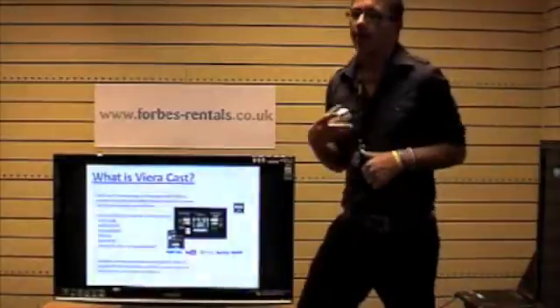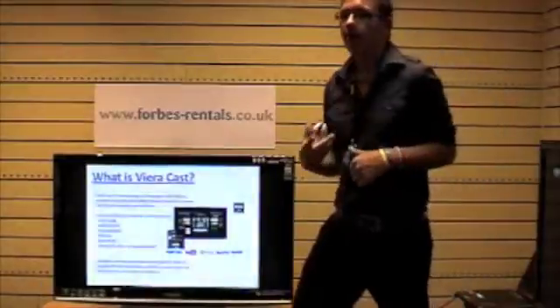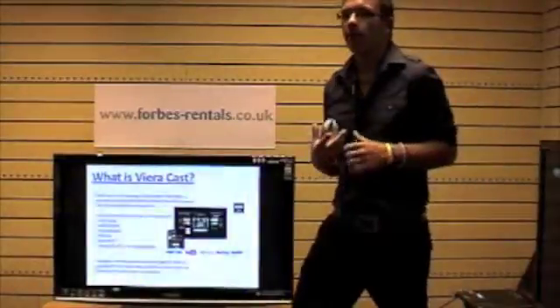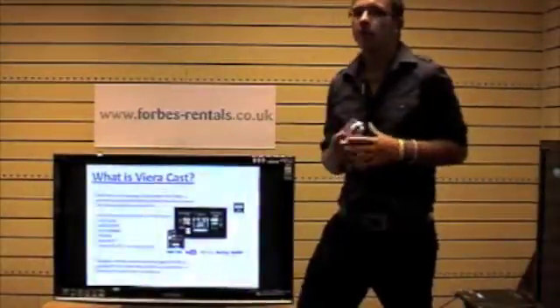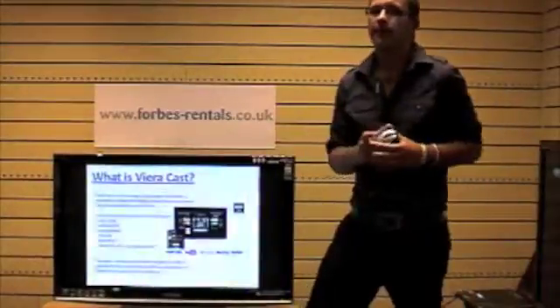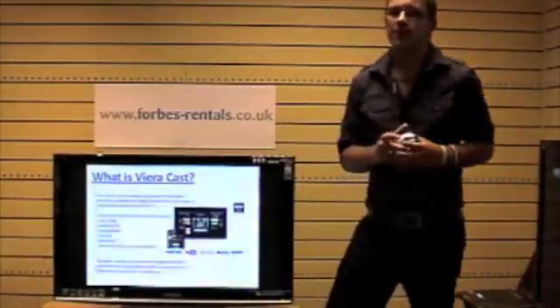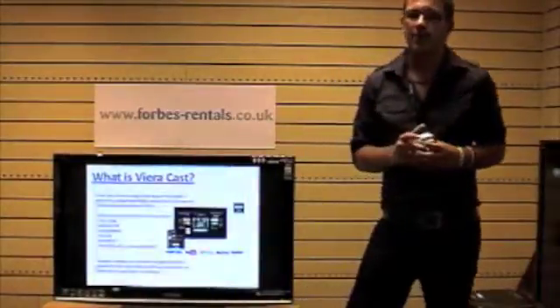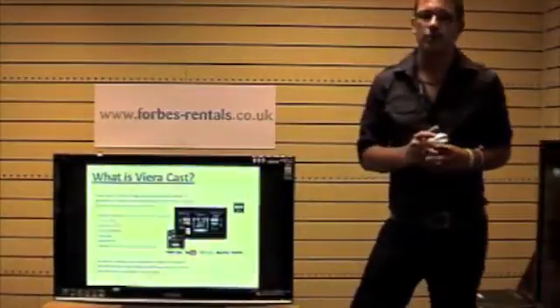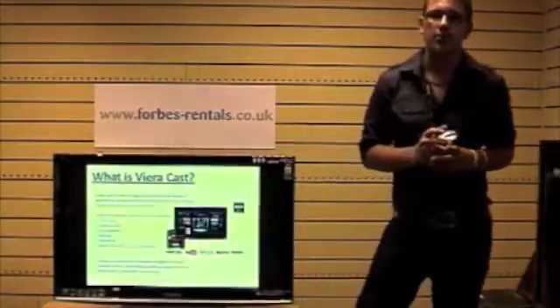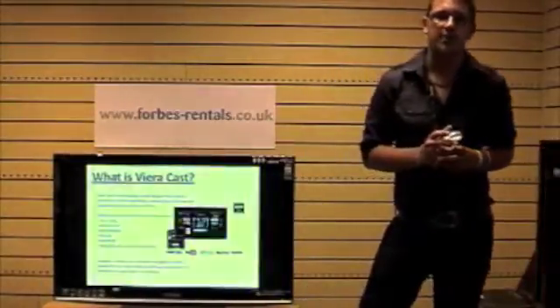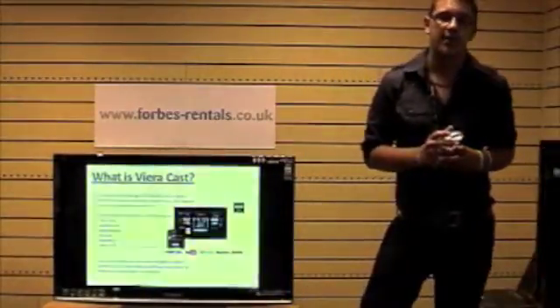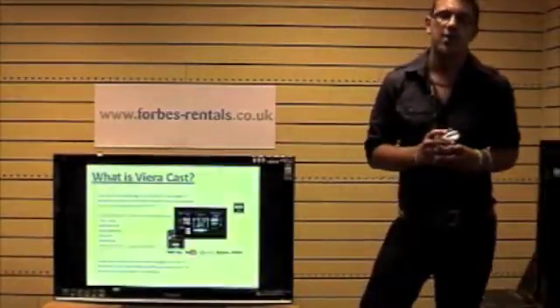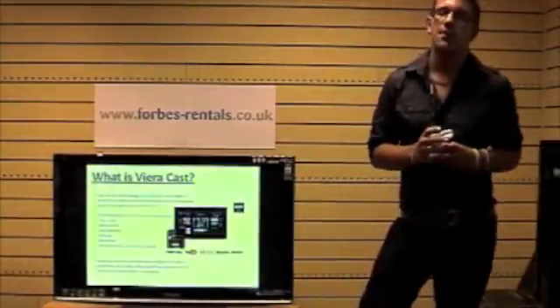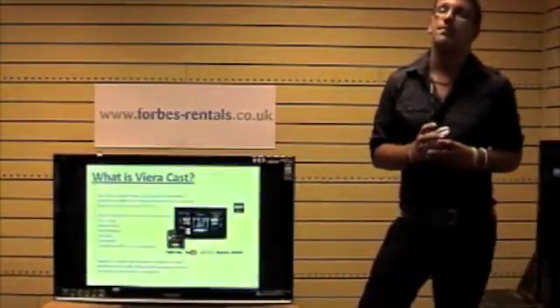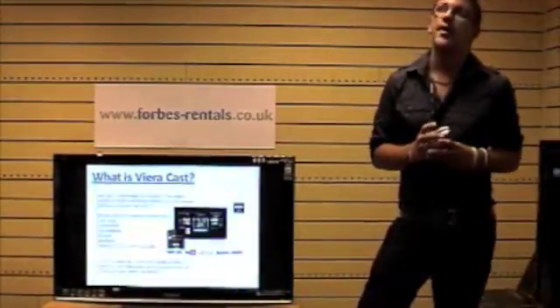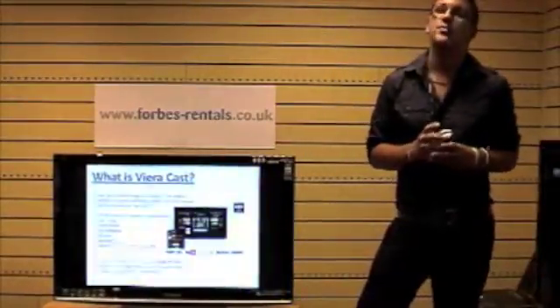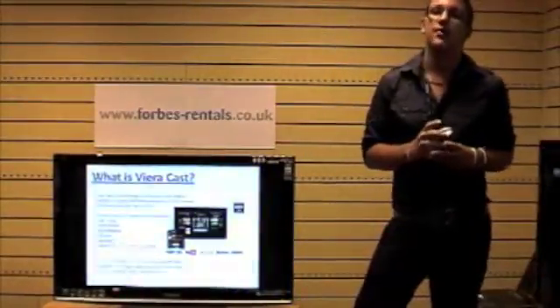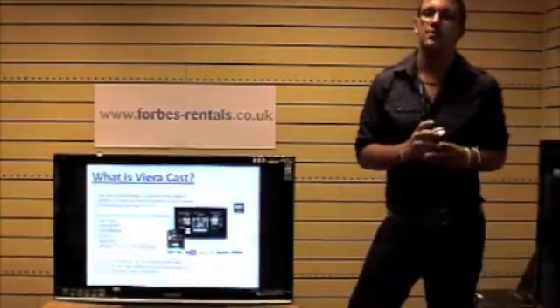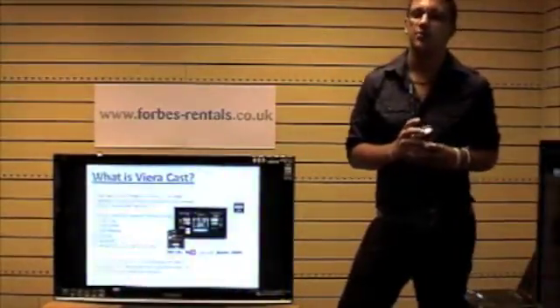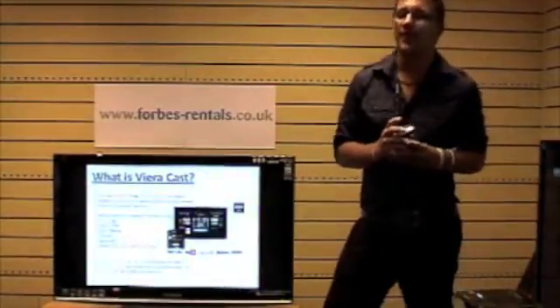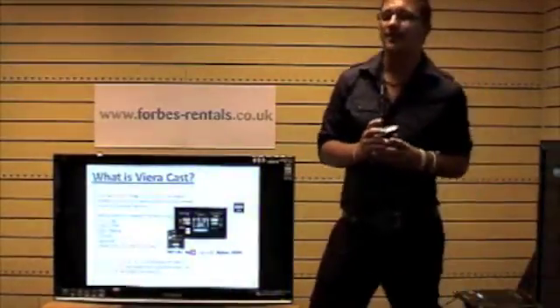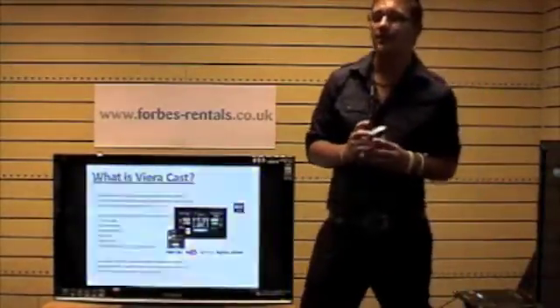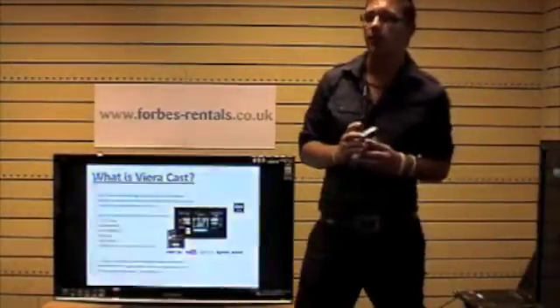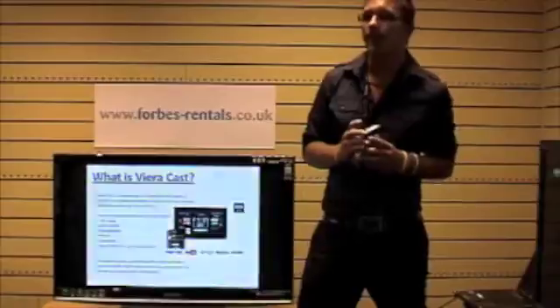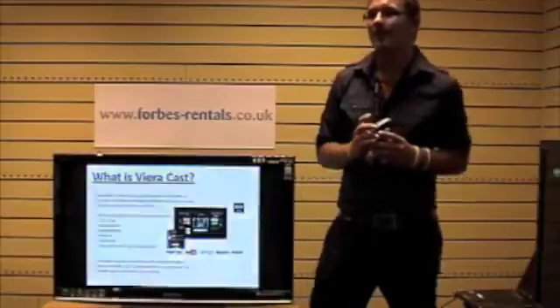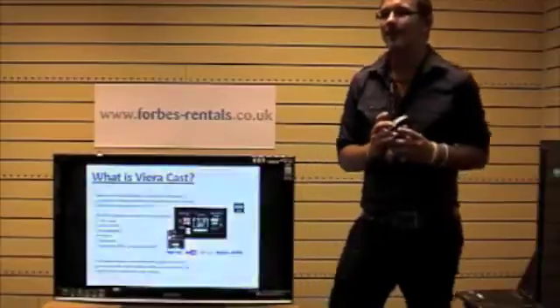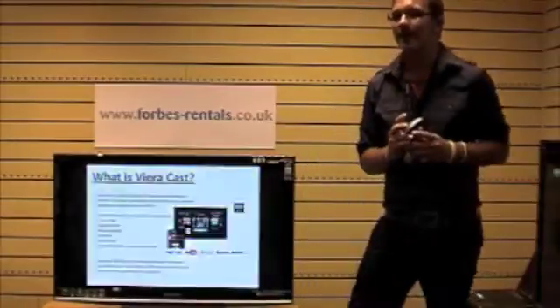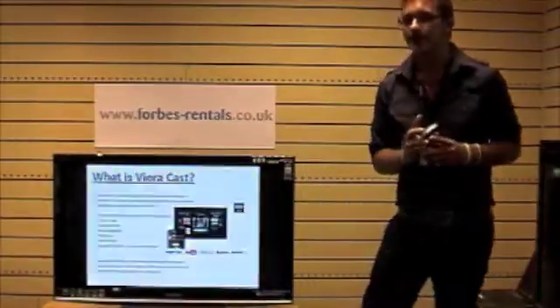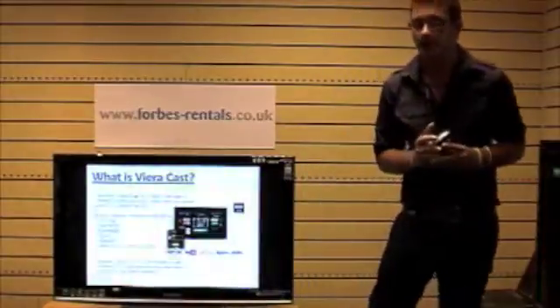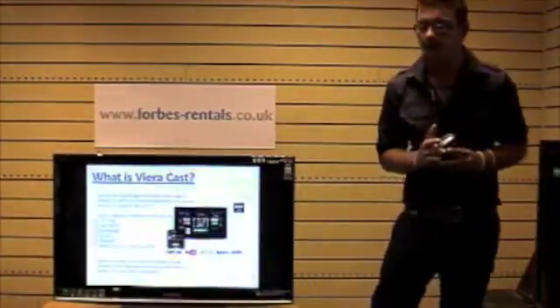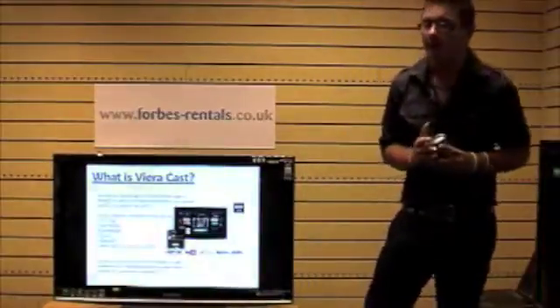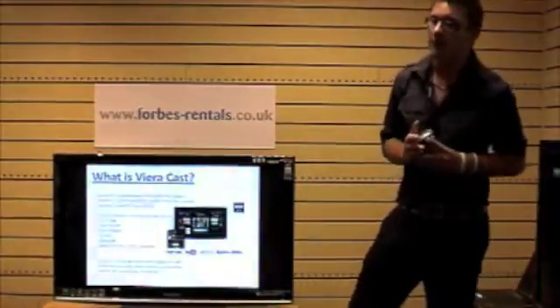VieraCast was first introduced in May 2008 on the PZ85 series.